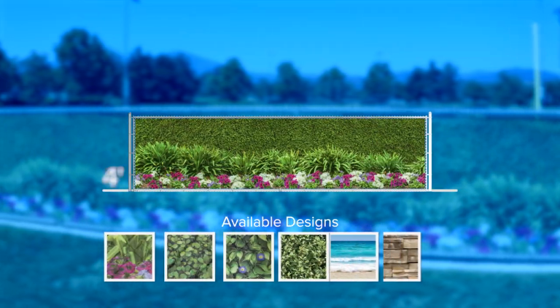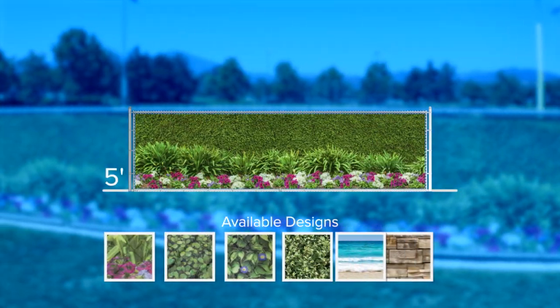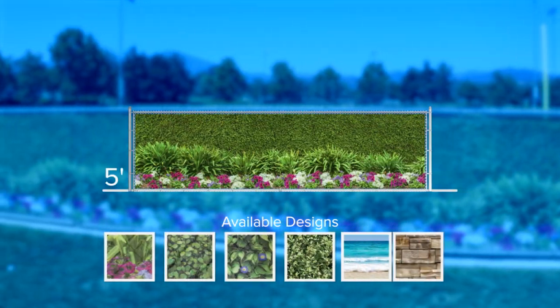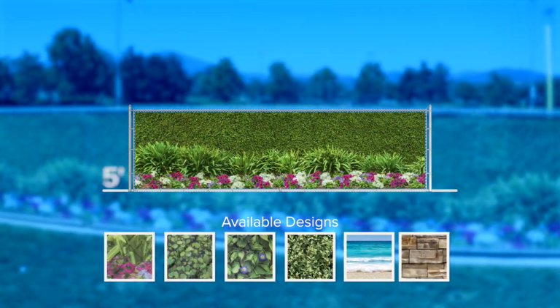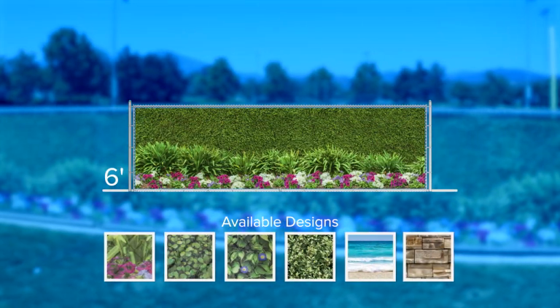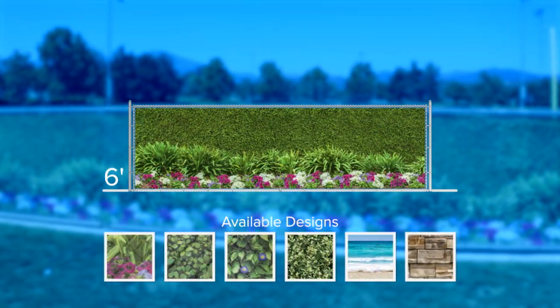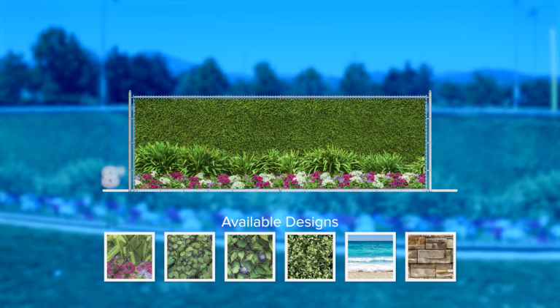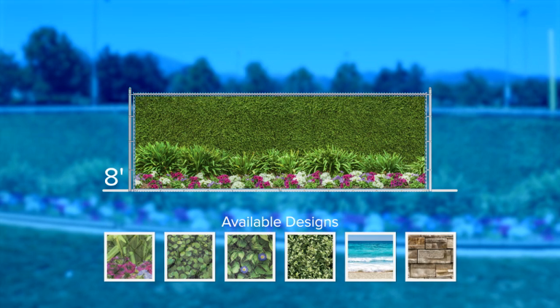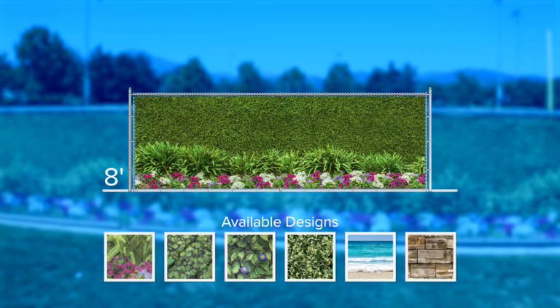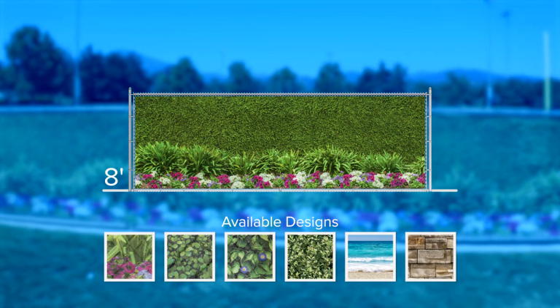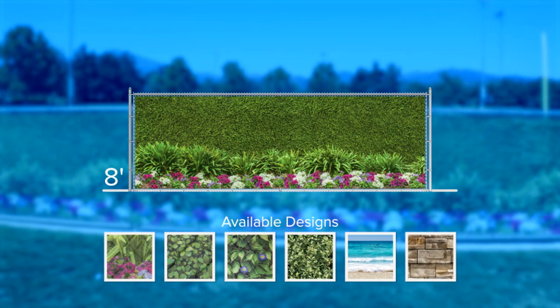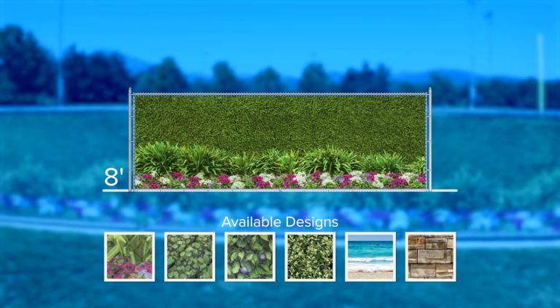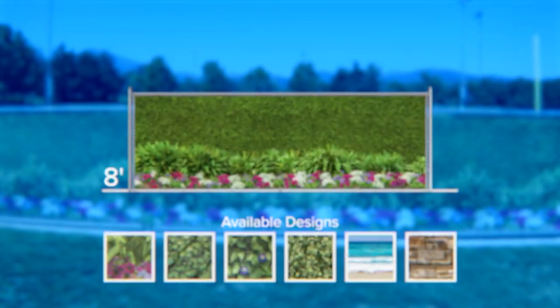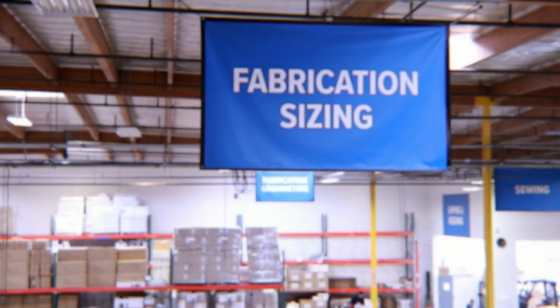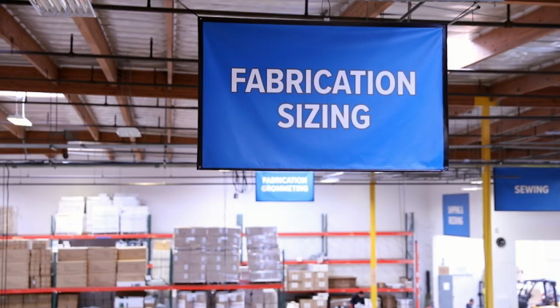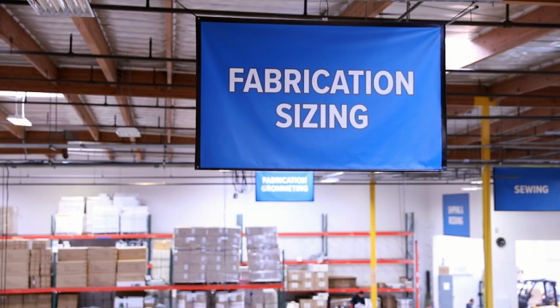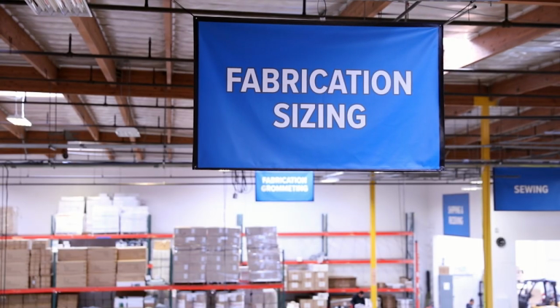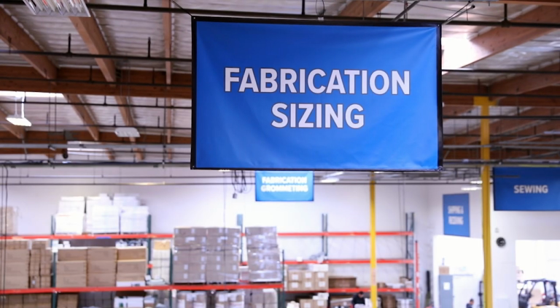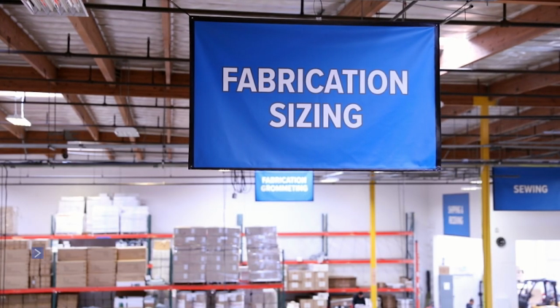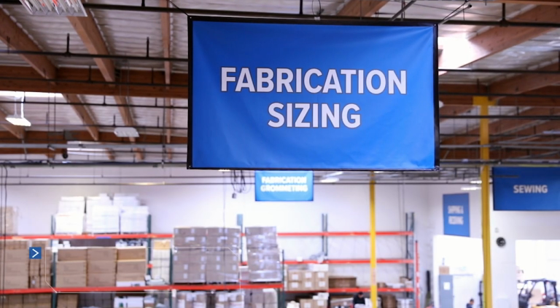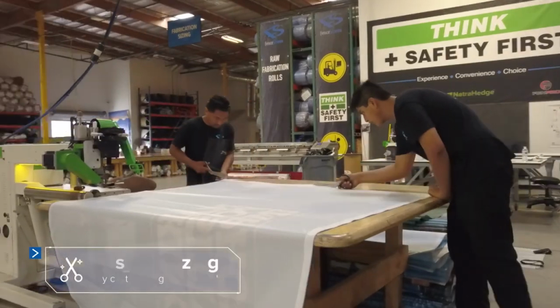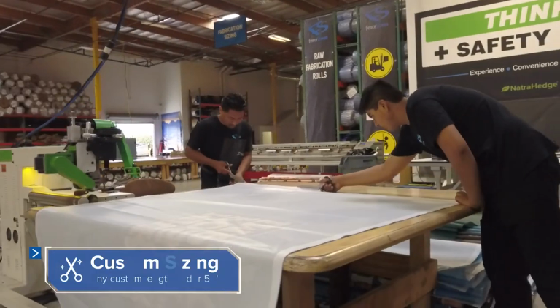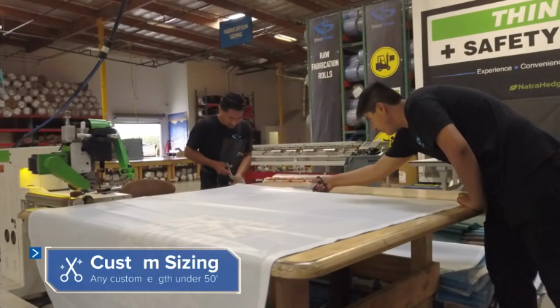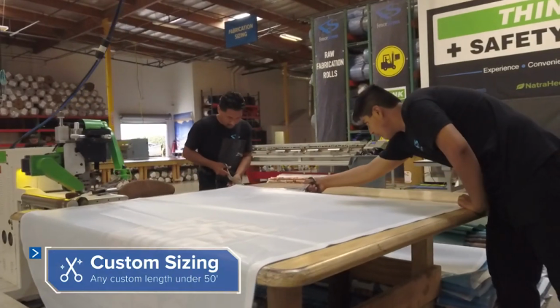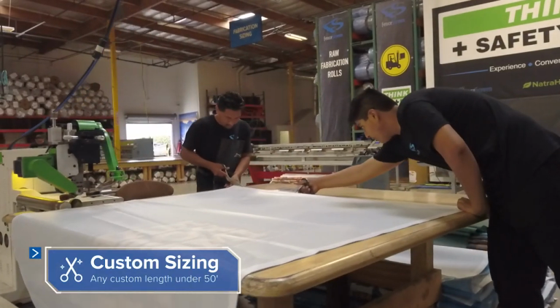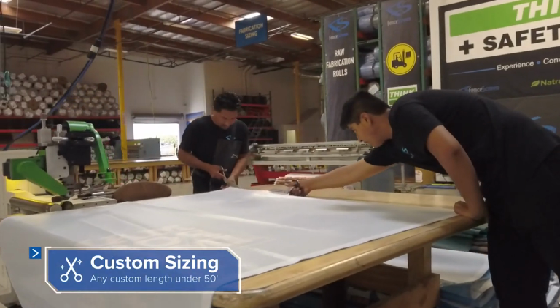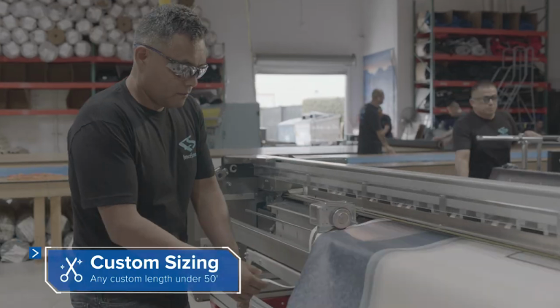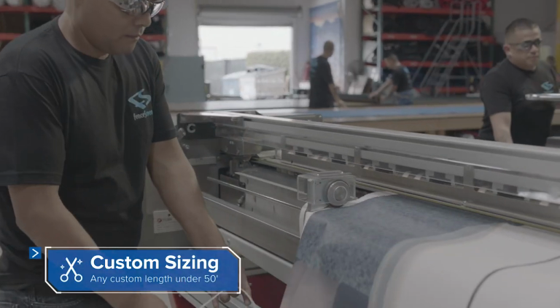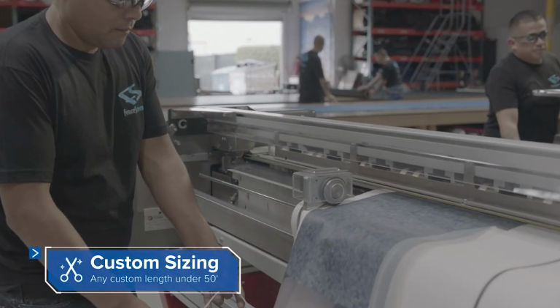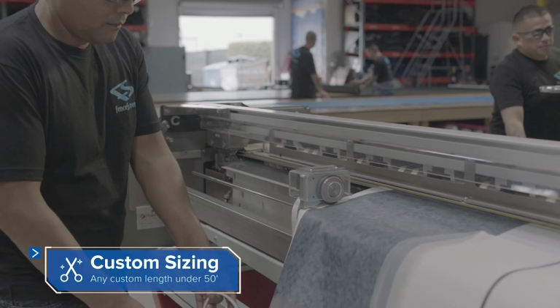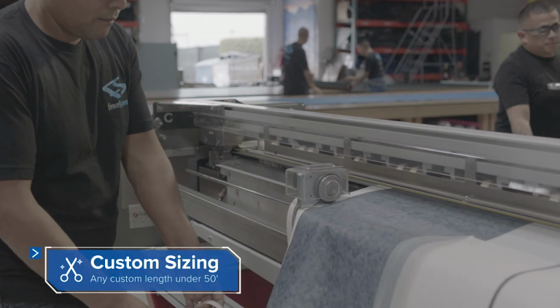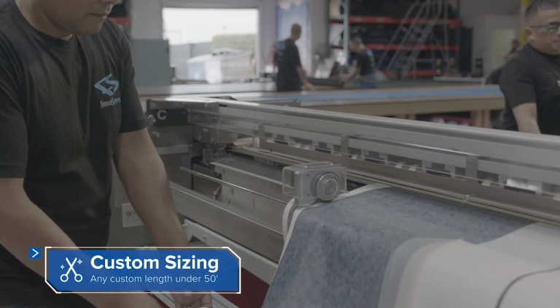We manufacture this collection in standard 4, 5, 6, and 8 foot heights. However, custom sizes can be made to order to fit any fence, wall, or structure.